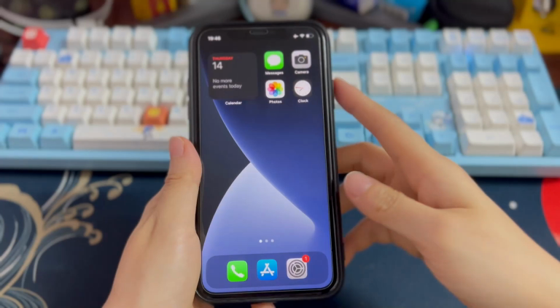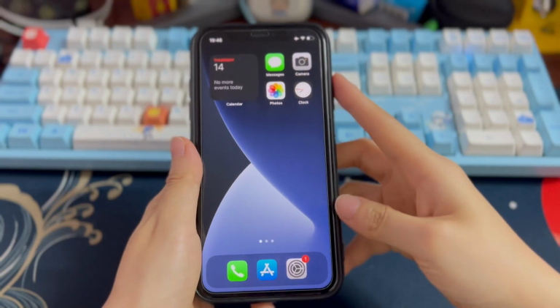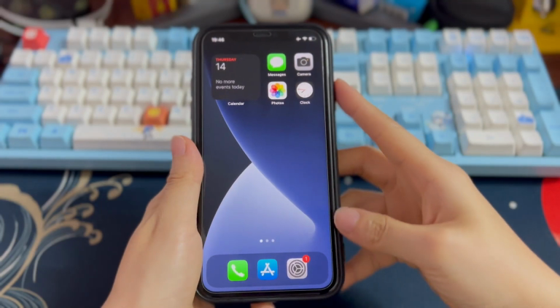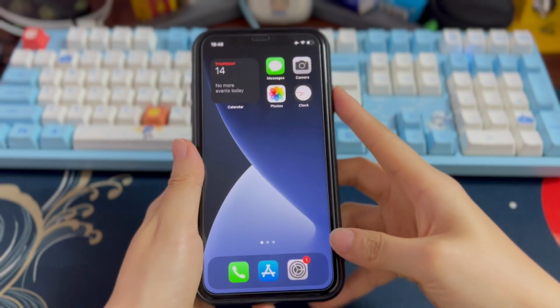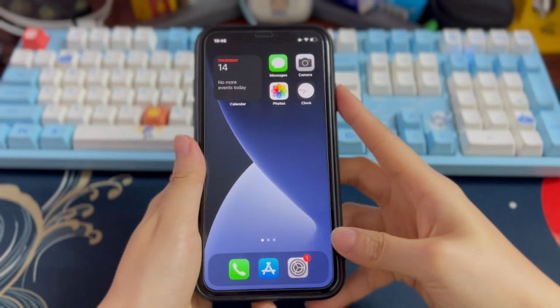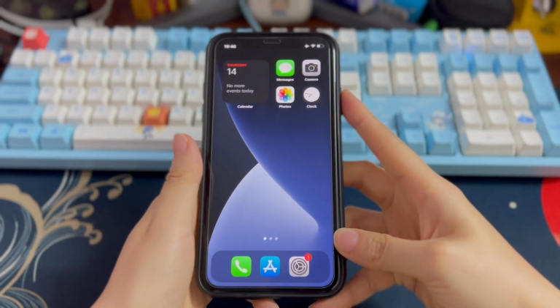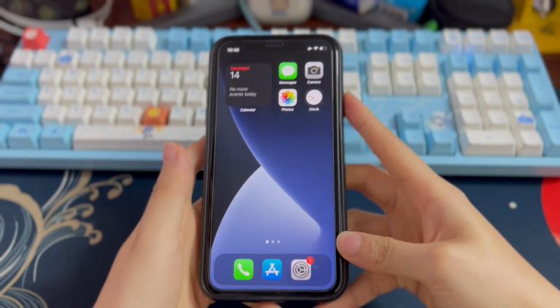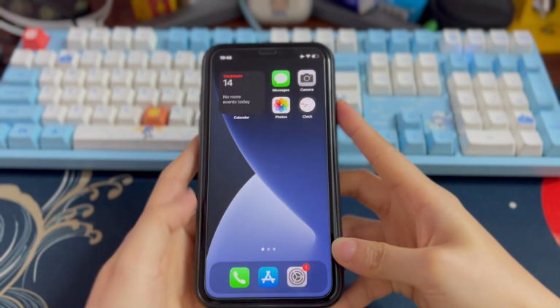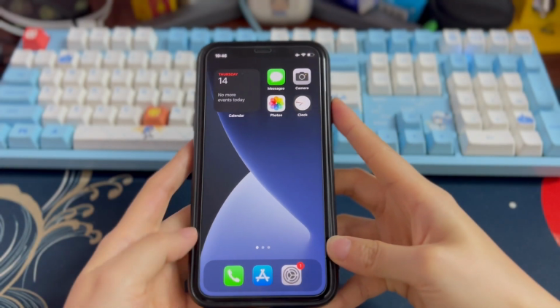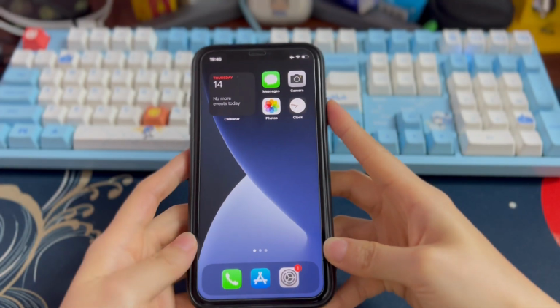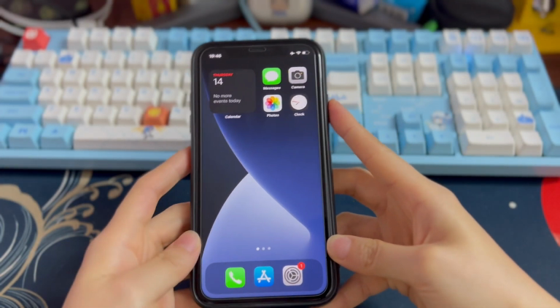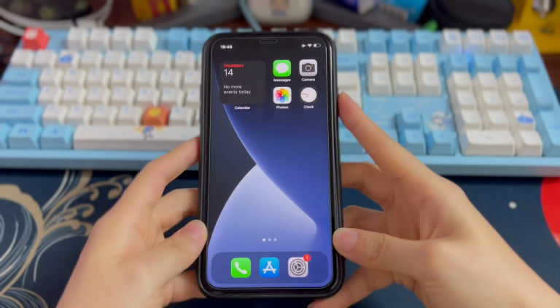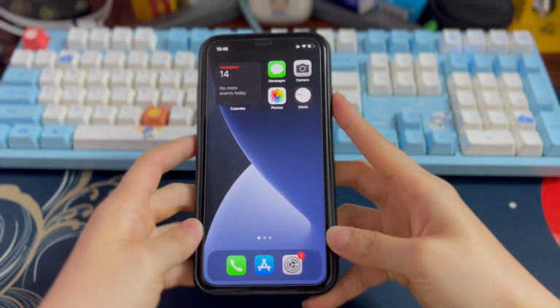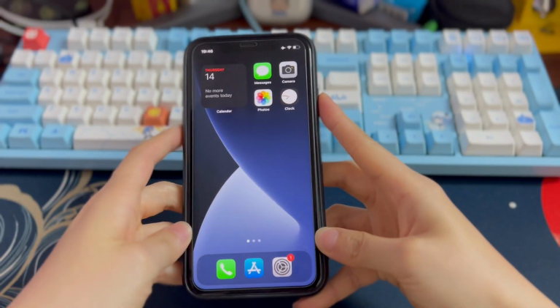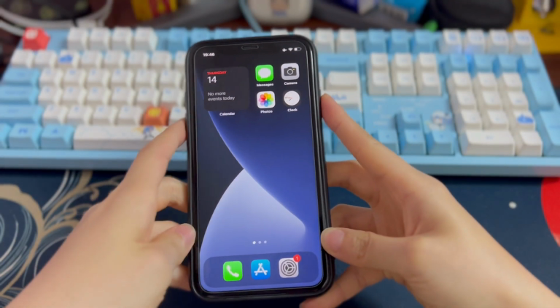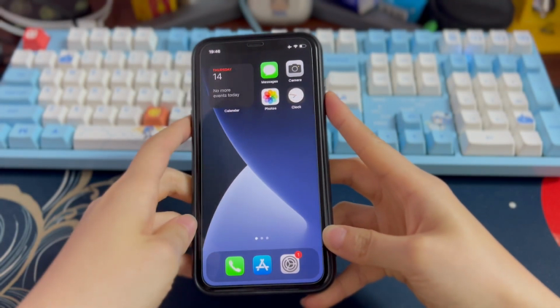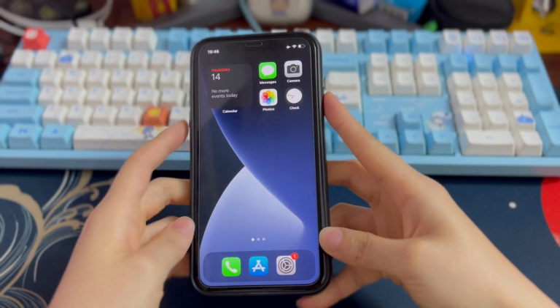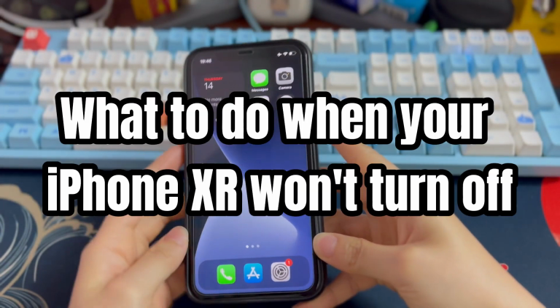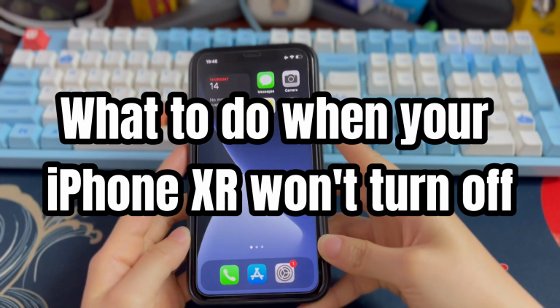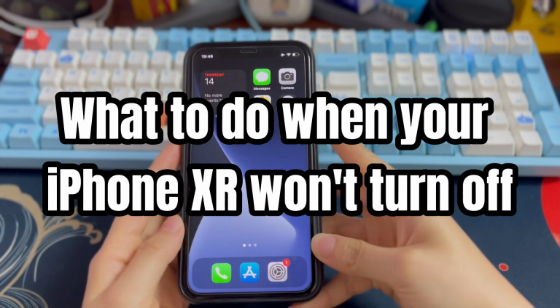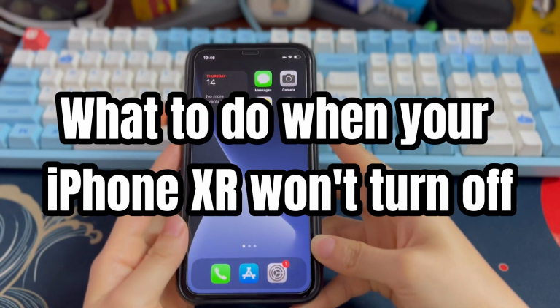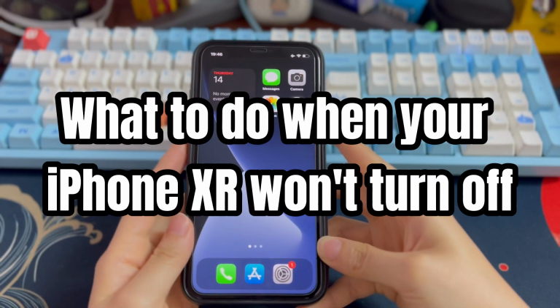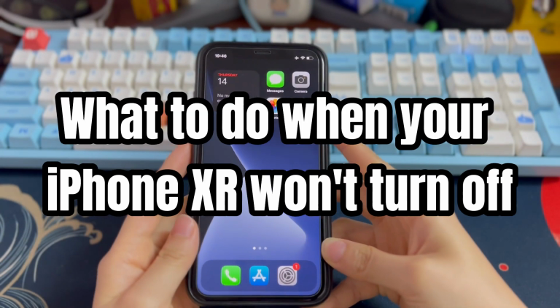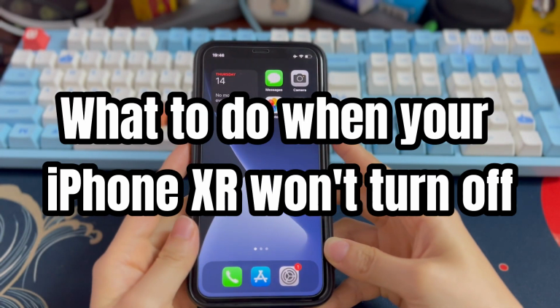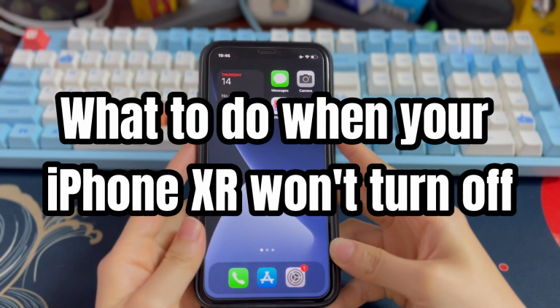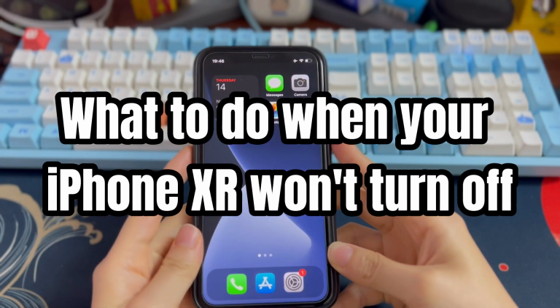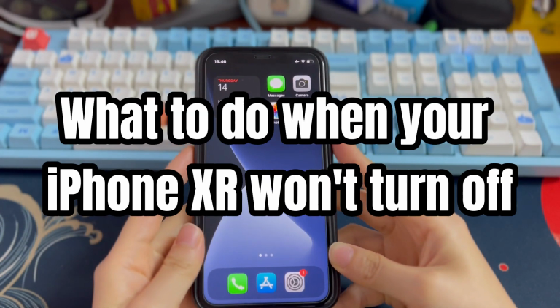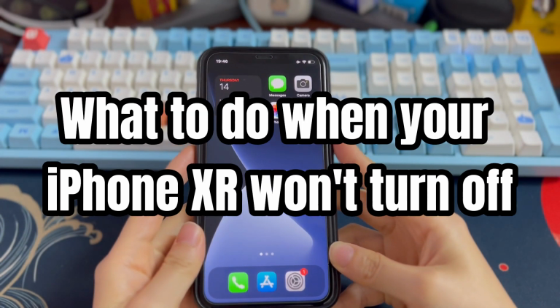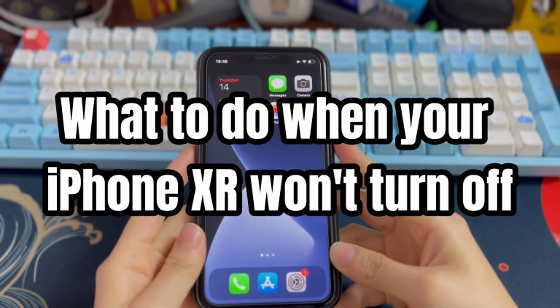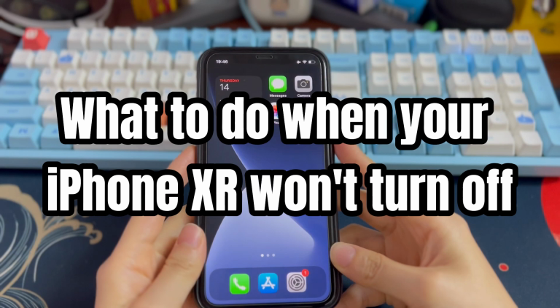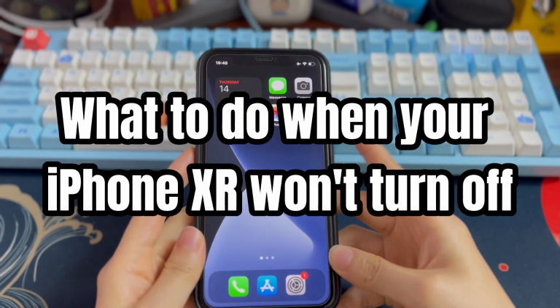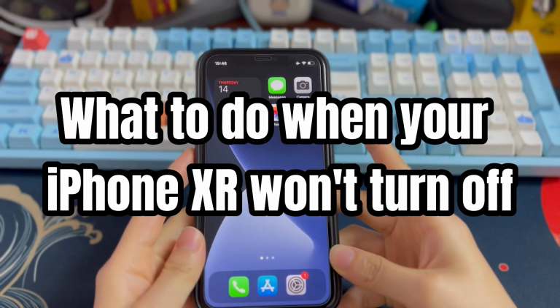Welcome to Bite Further. Today's video will show you what to do when your iPhone XR won't turn off.